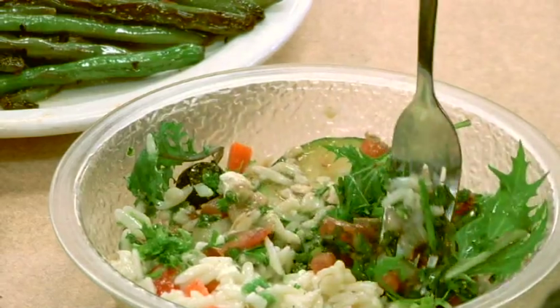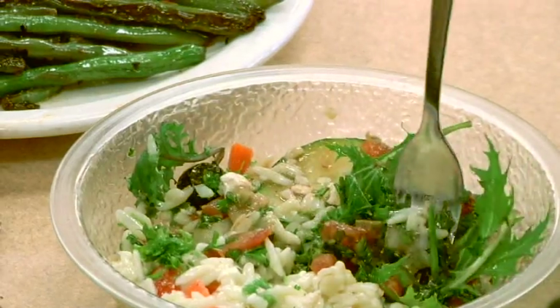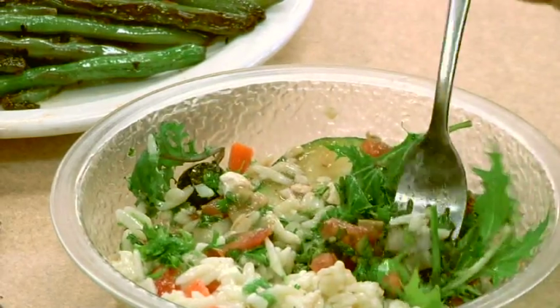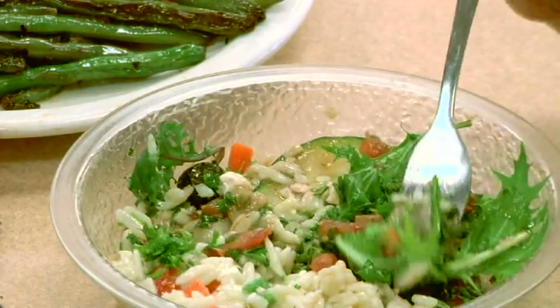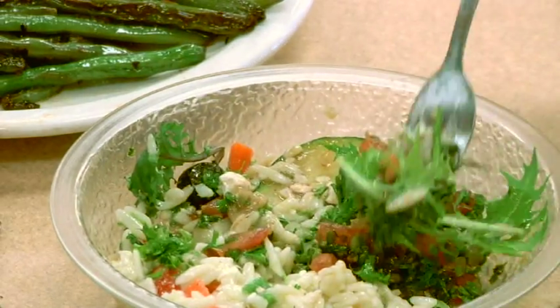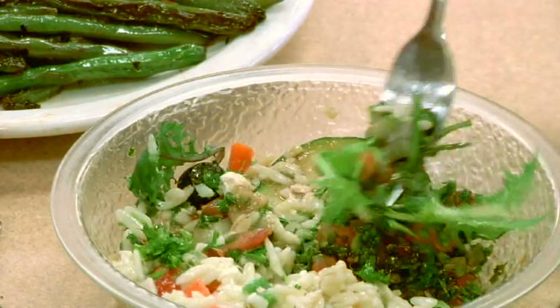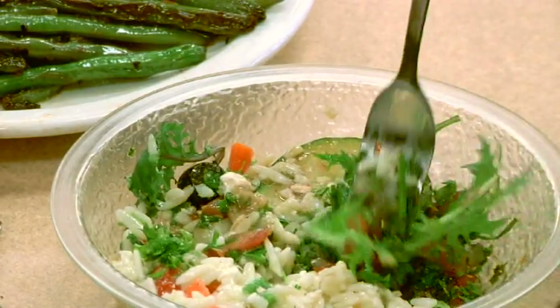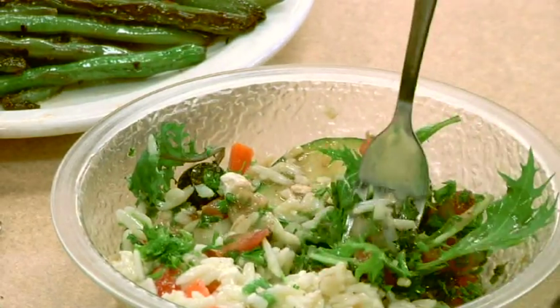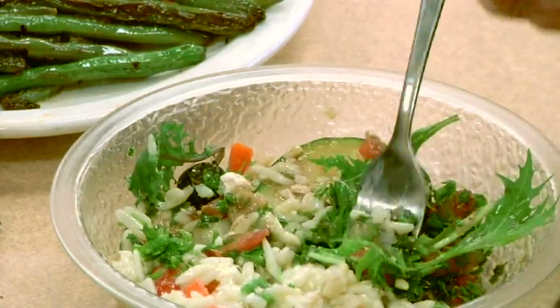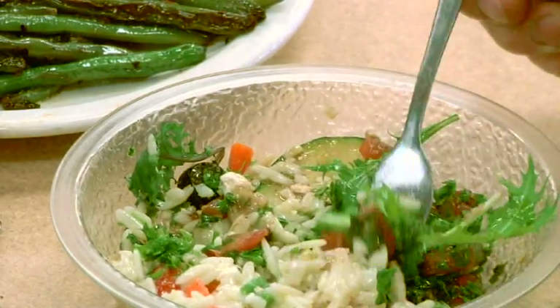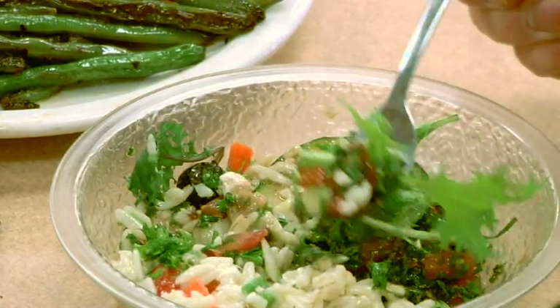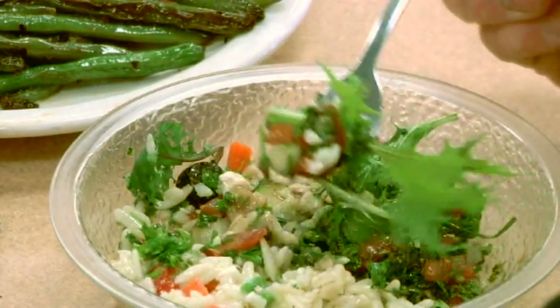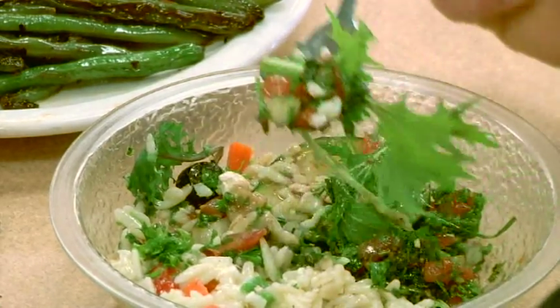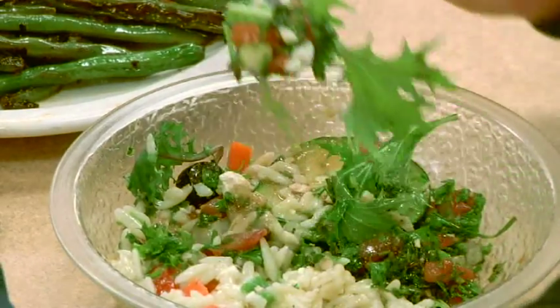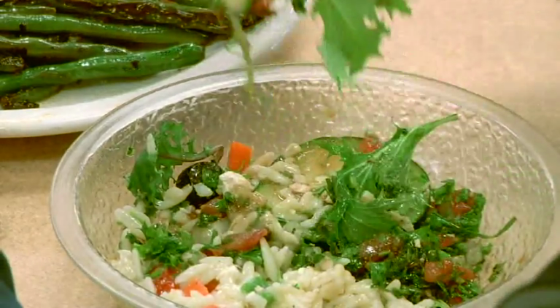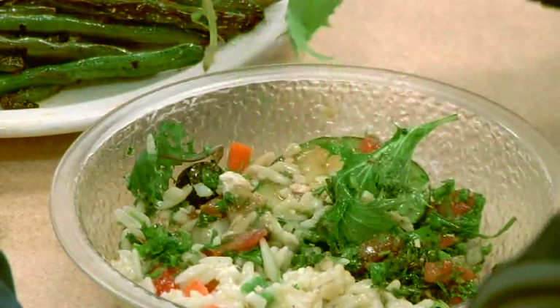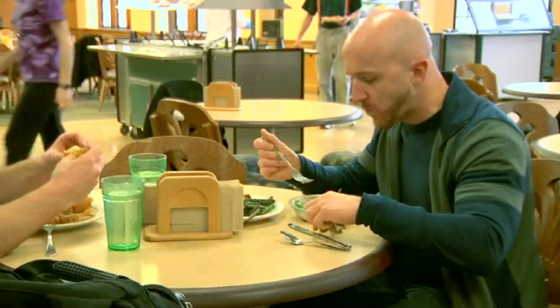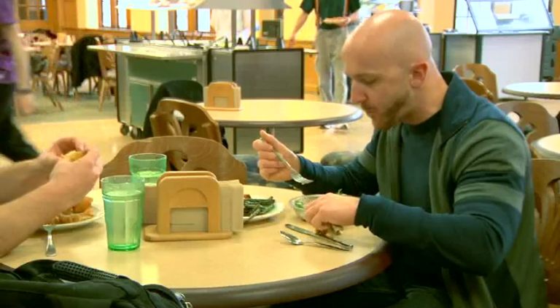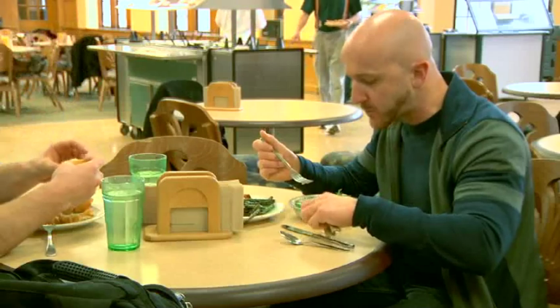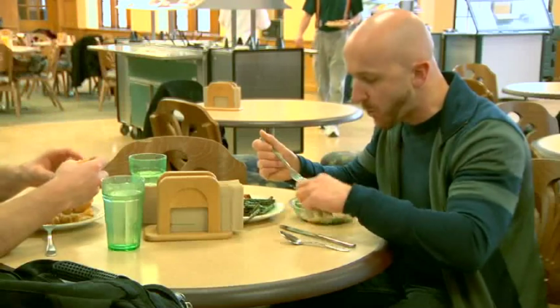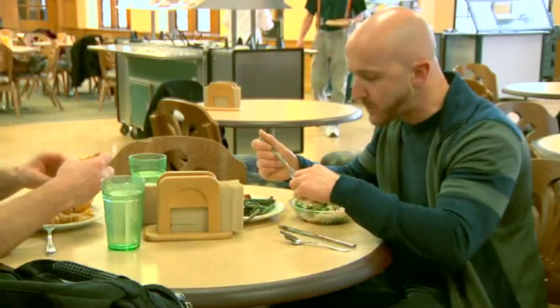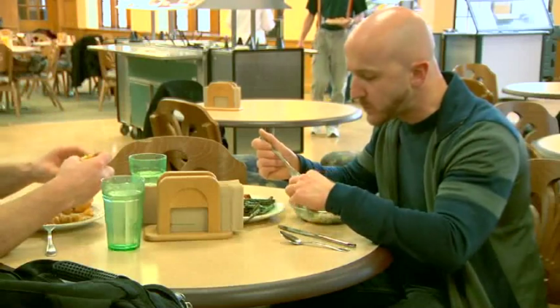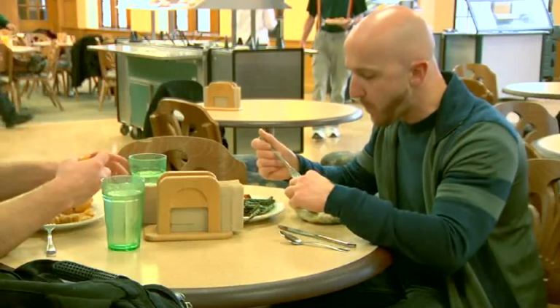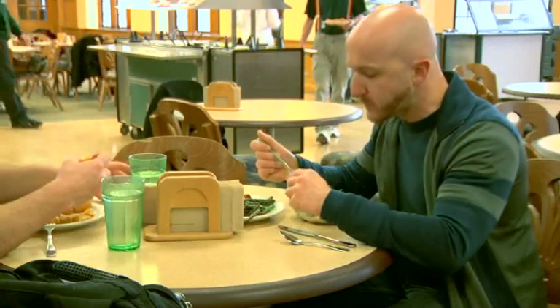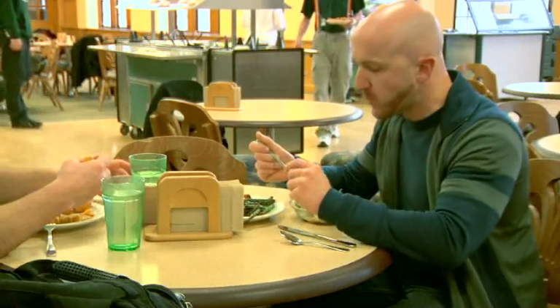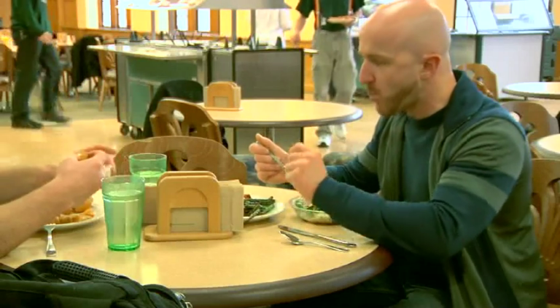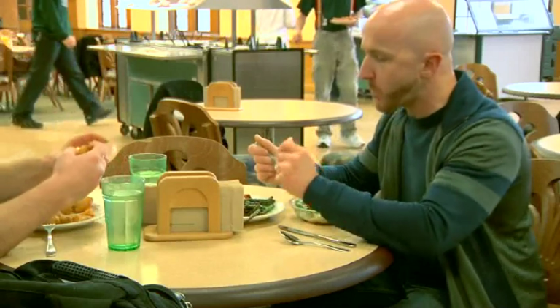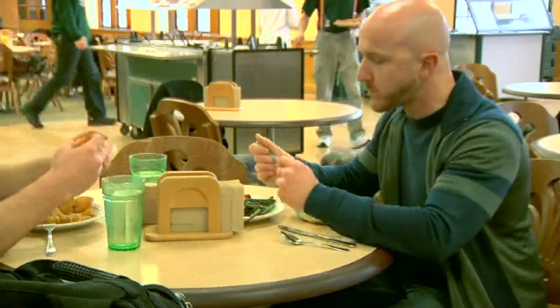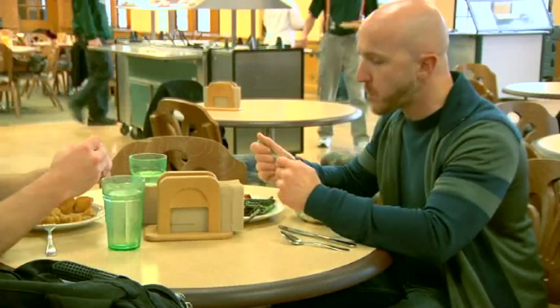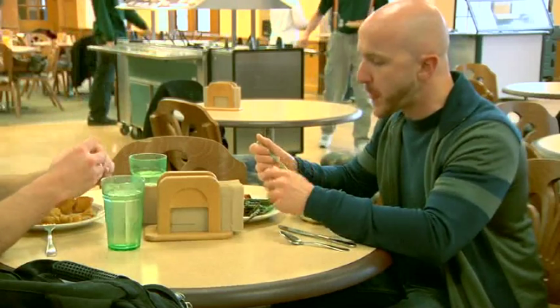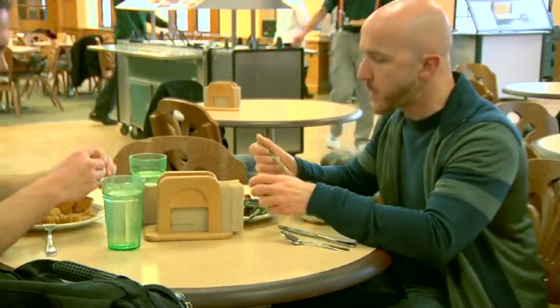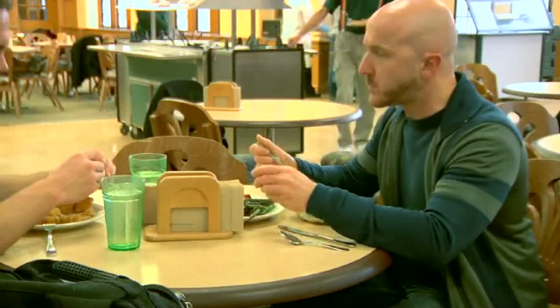It's very good, it's very fresh, very good. Definitely better than other places on campus.